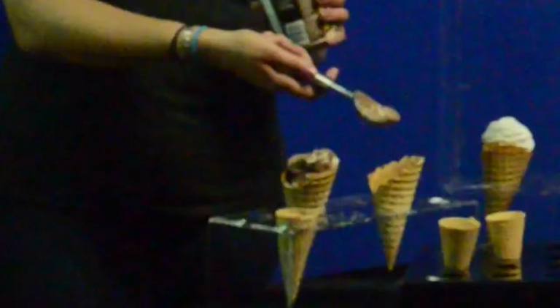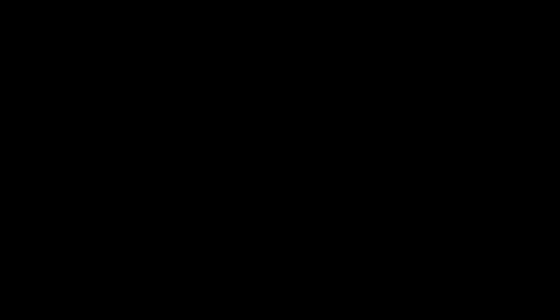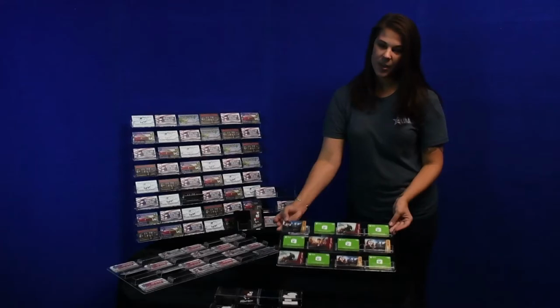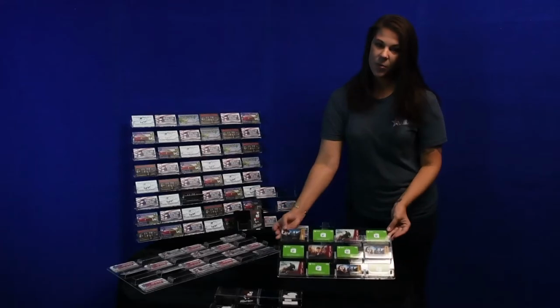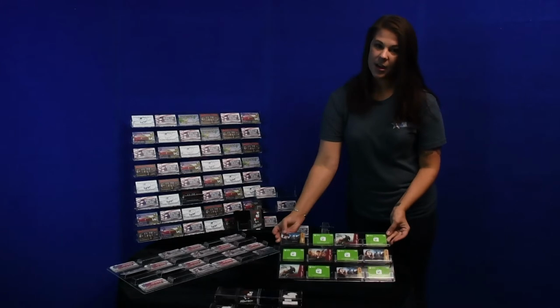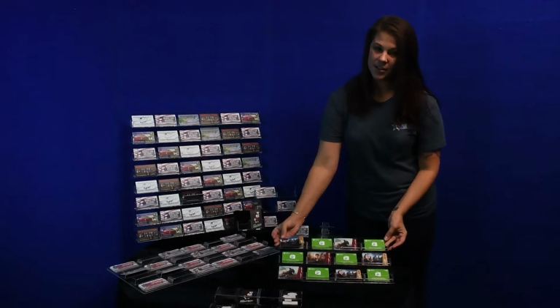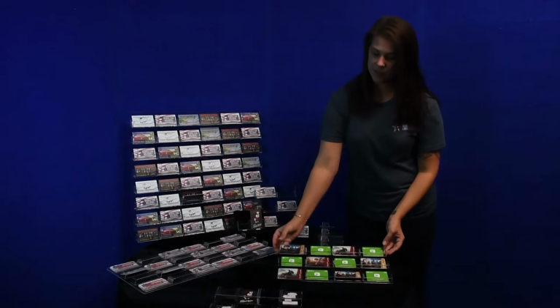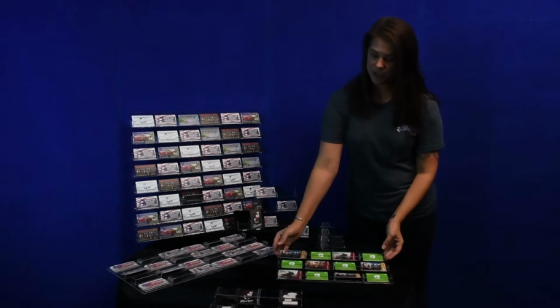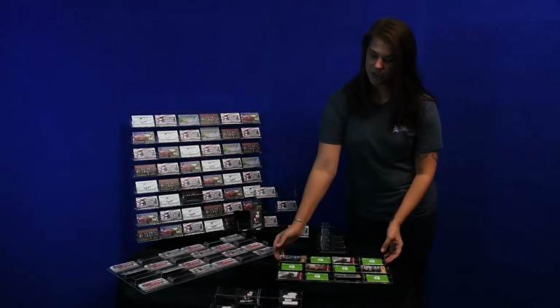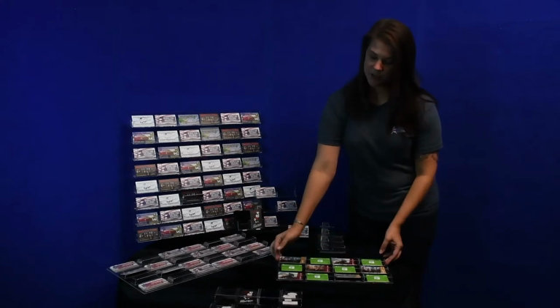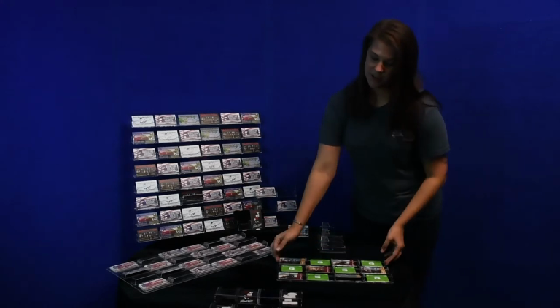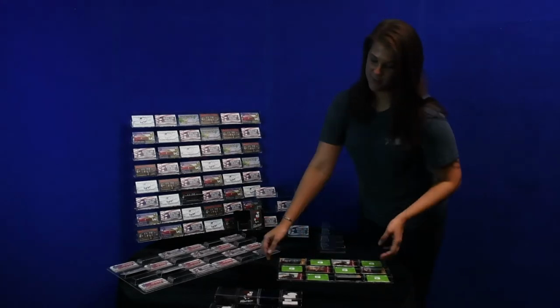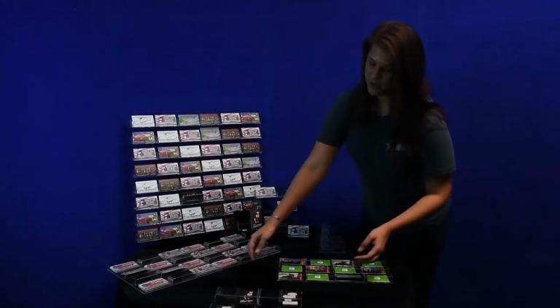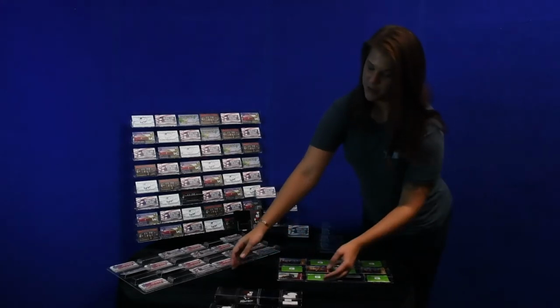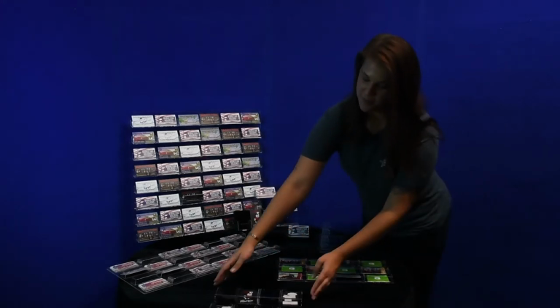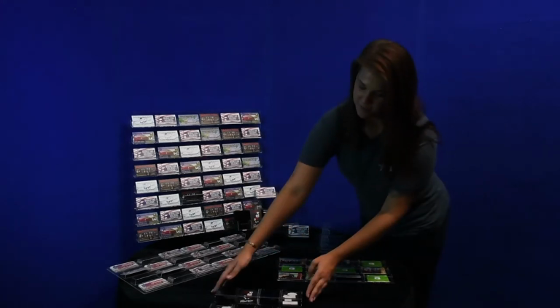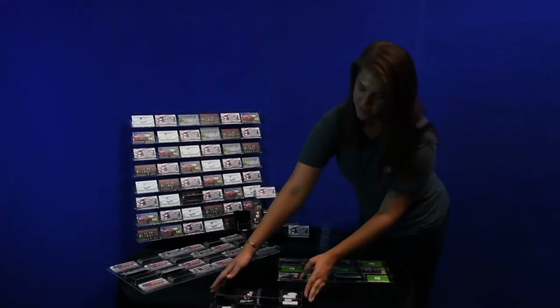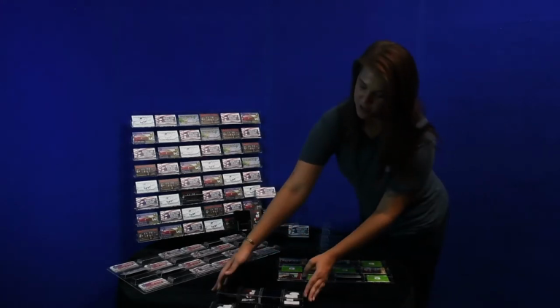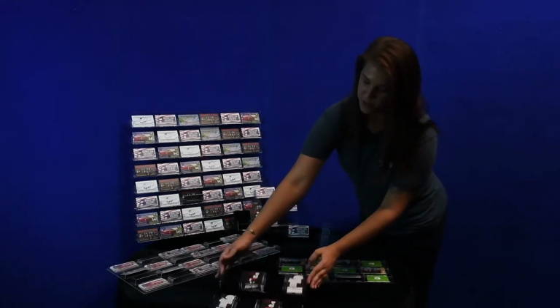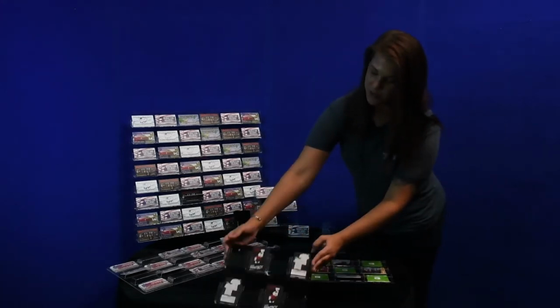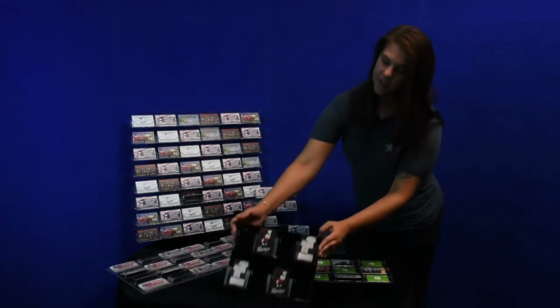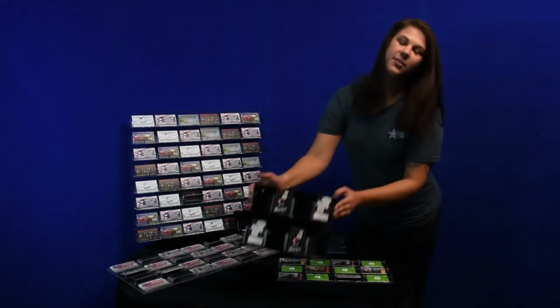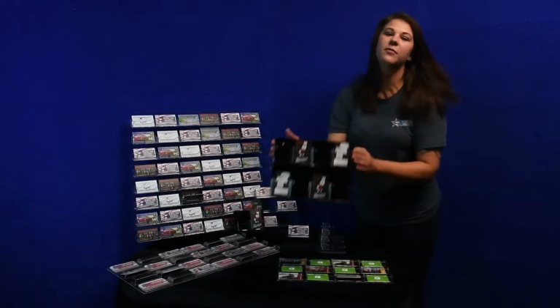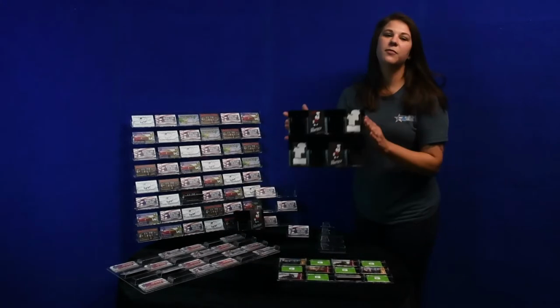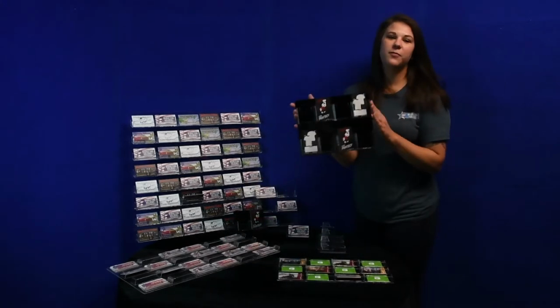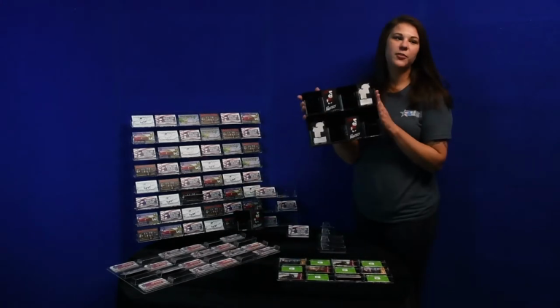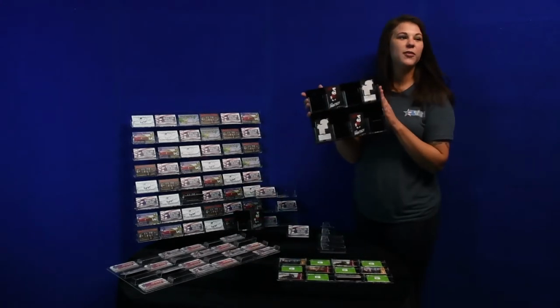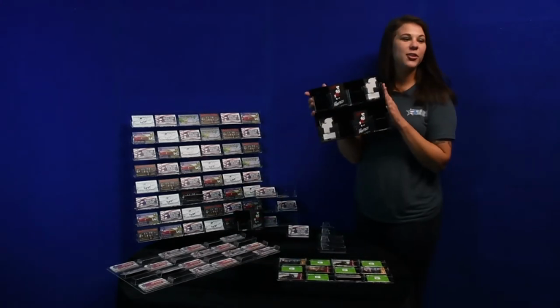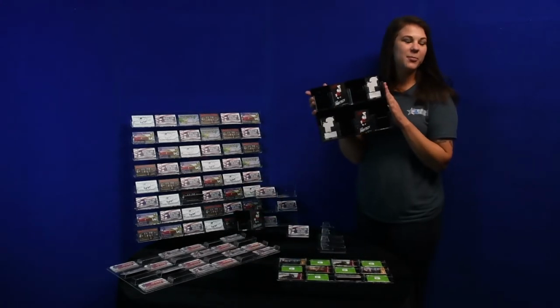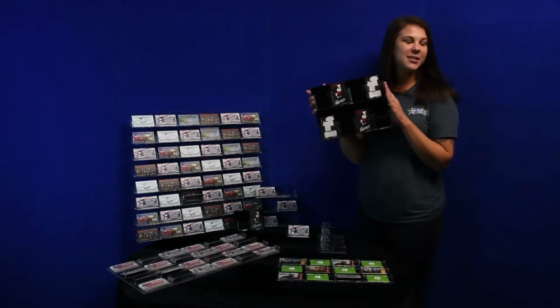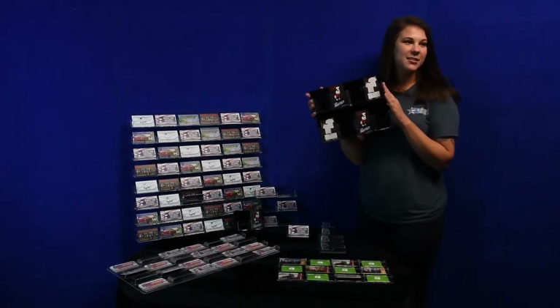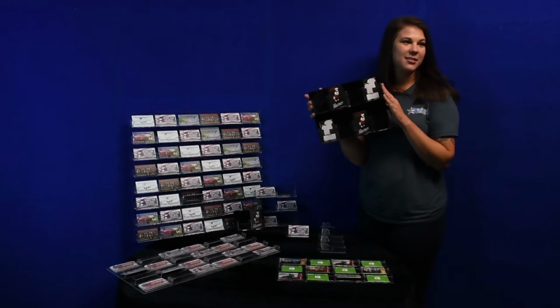We also feature vertical card holders for vertical business cards.